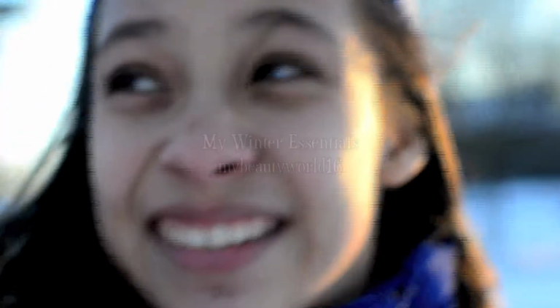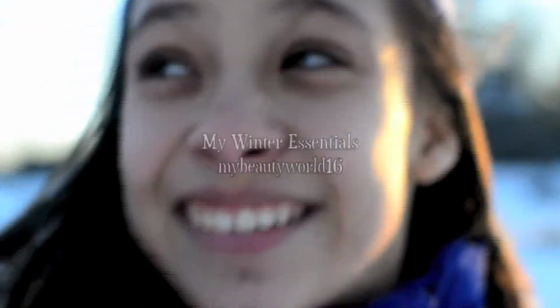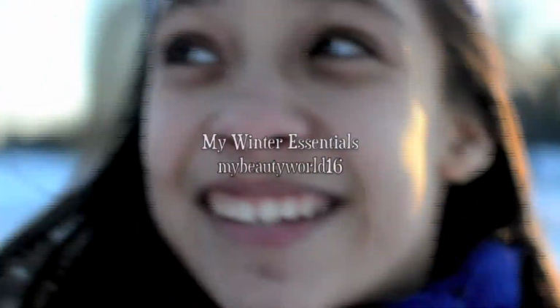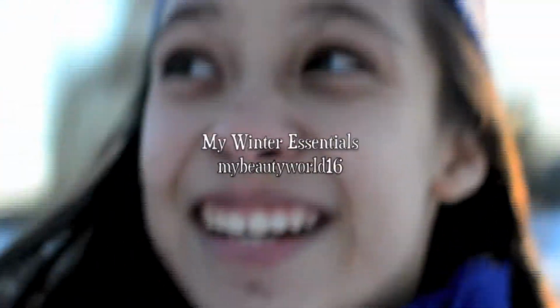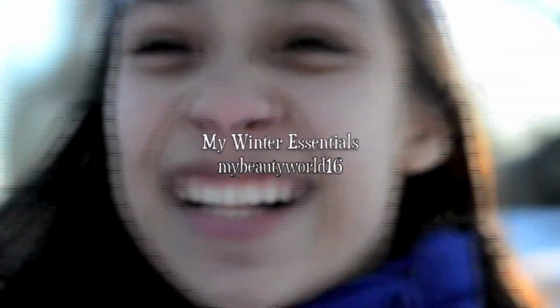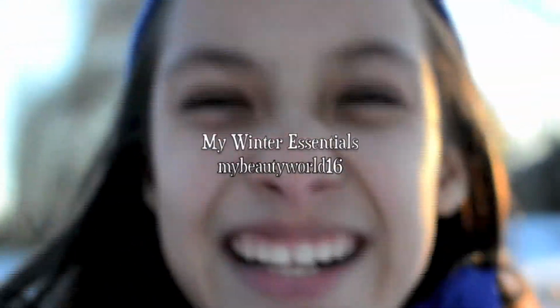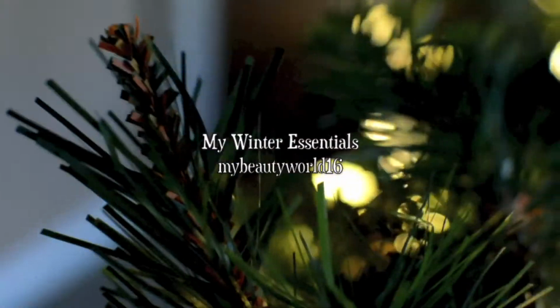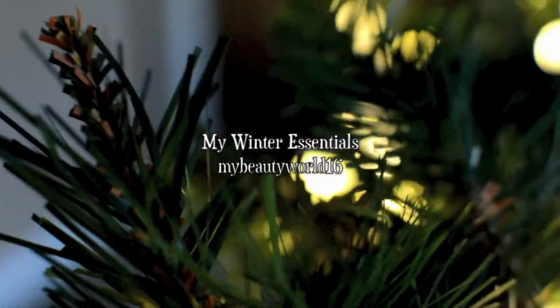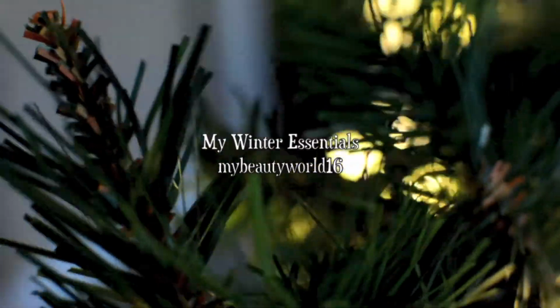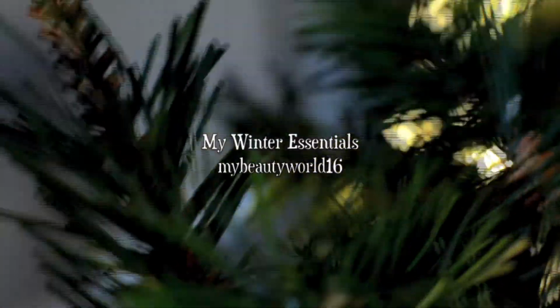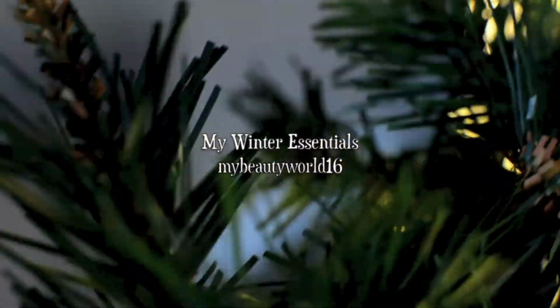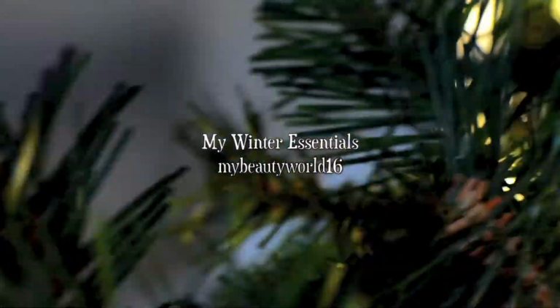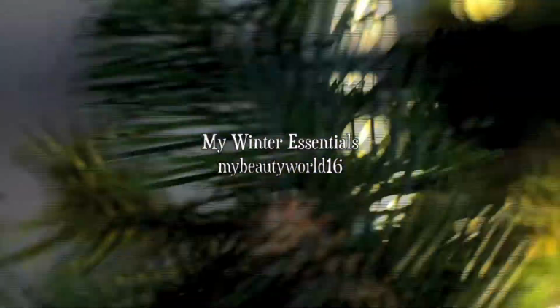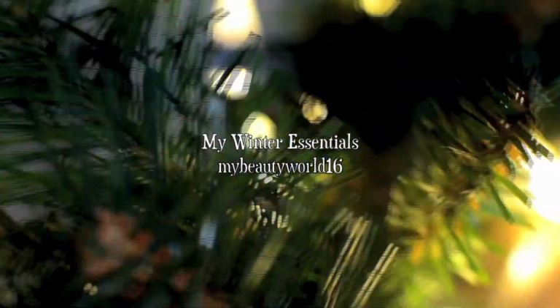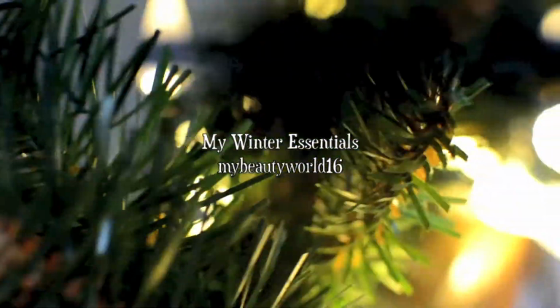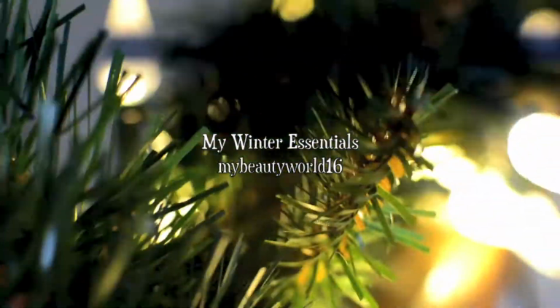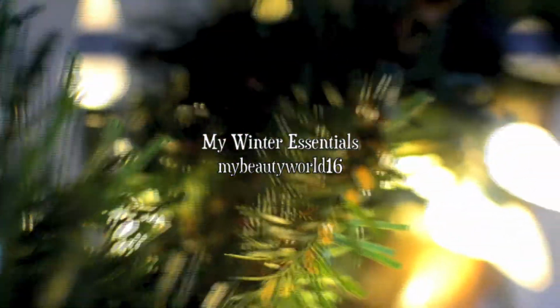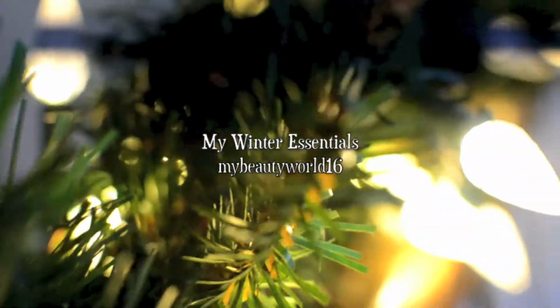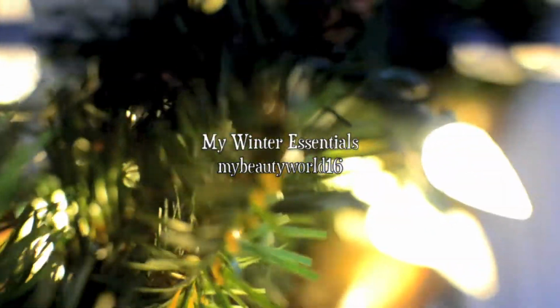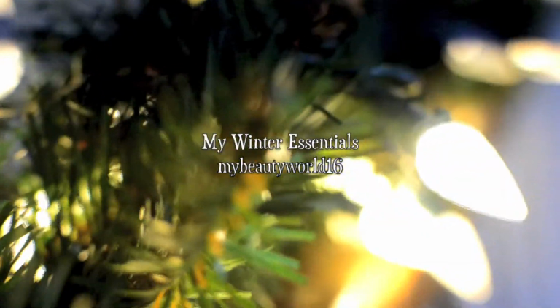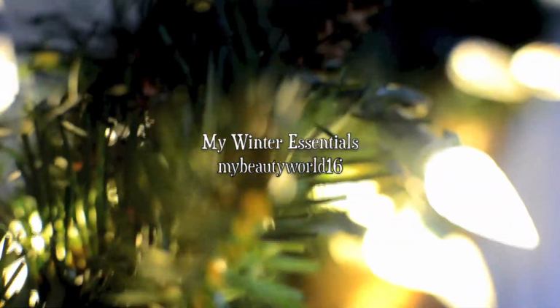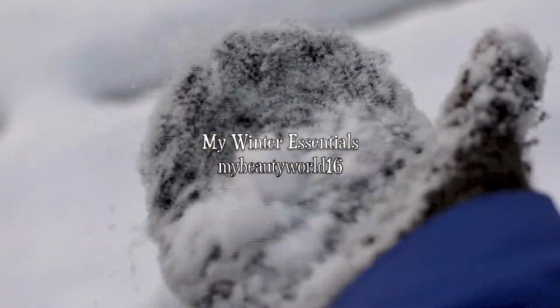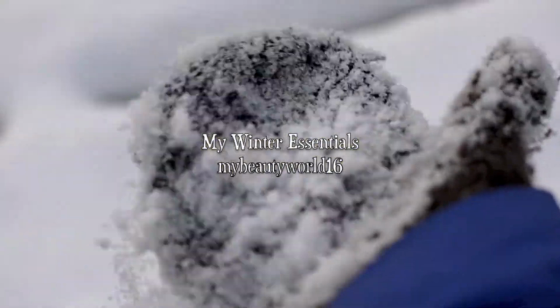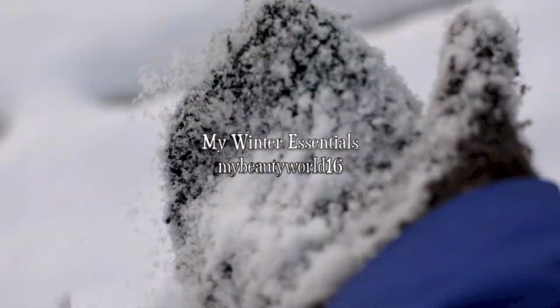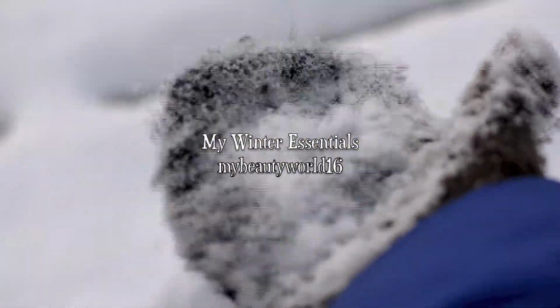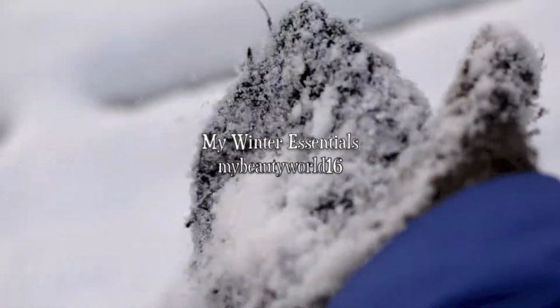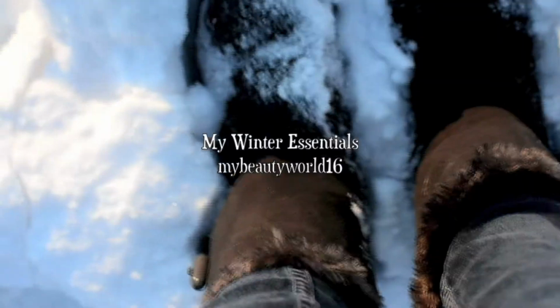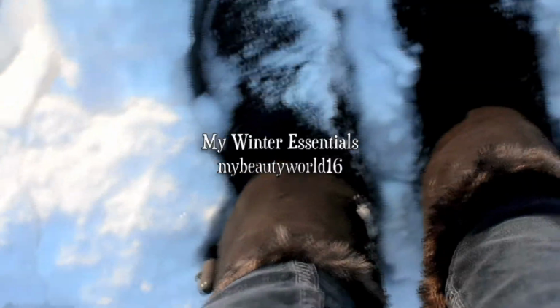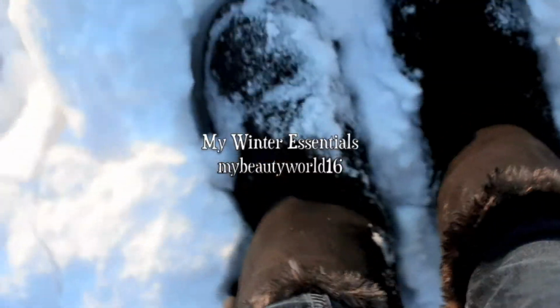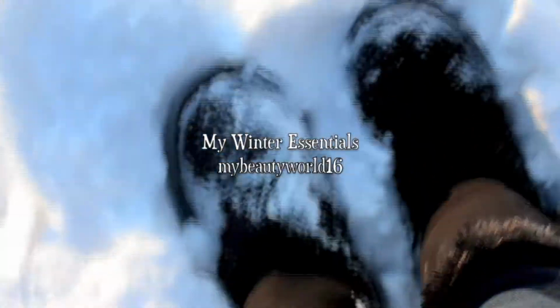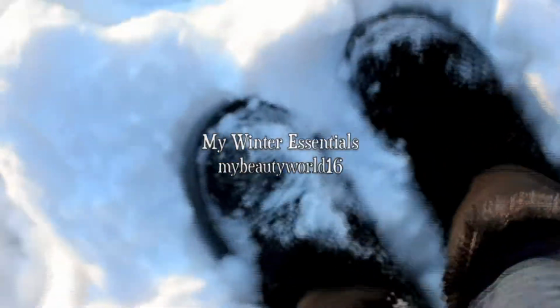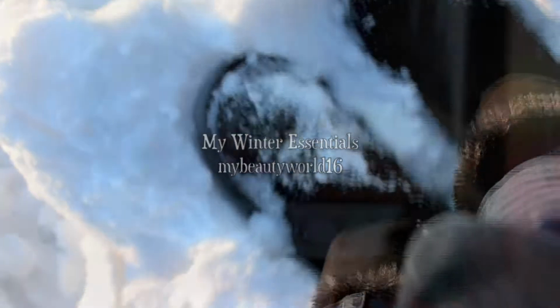Hey guys, so today I'm going to be showing you my winter essentials and what I am going to be using a lot this season.